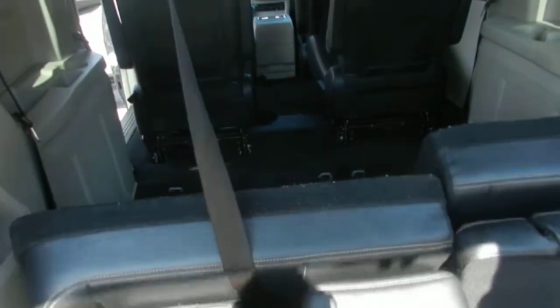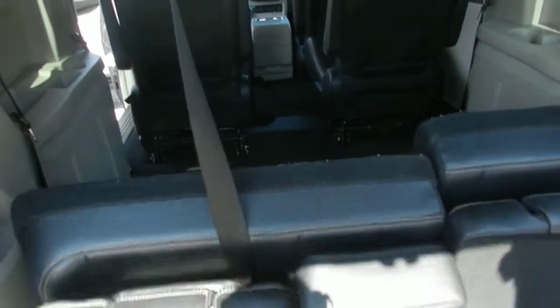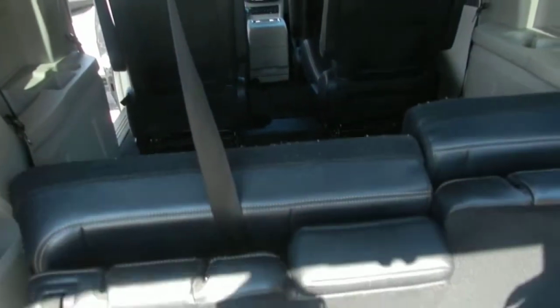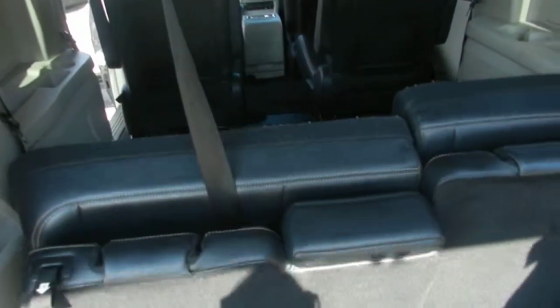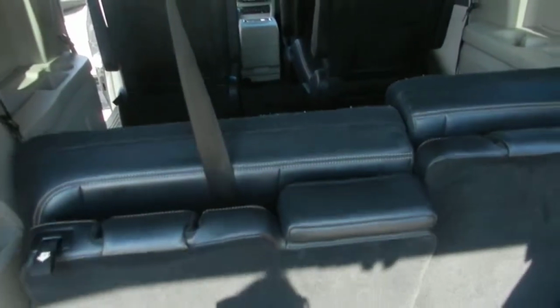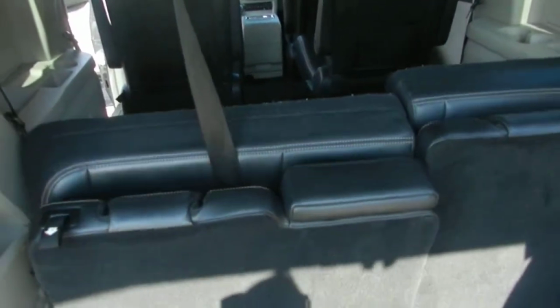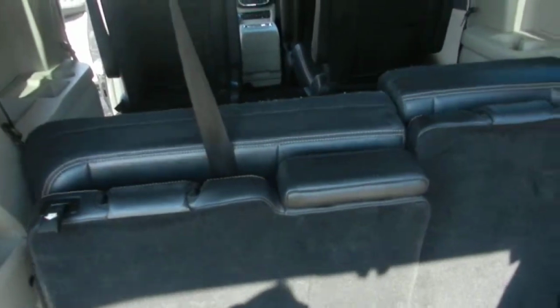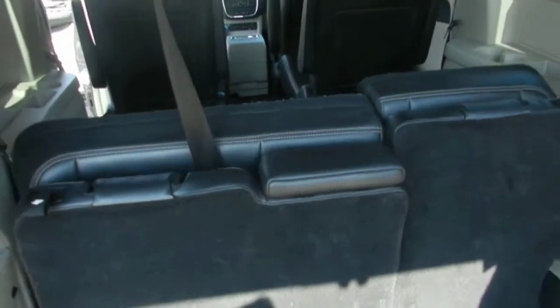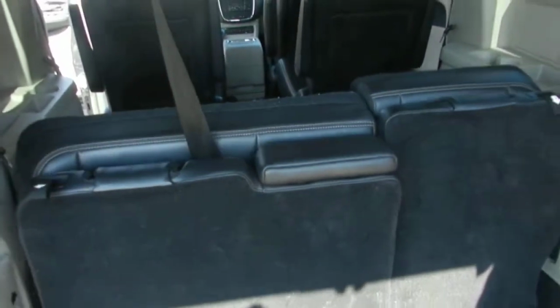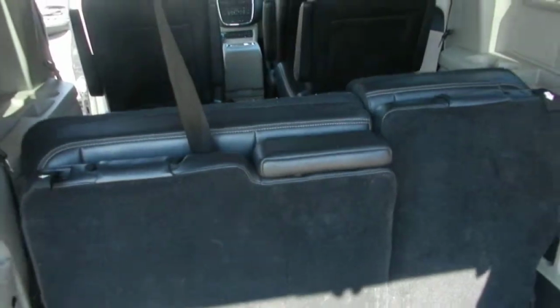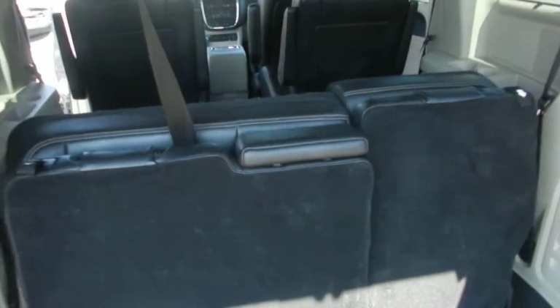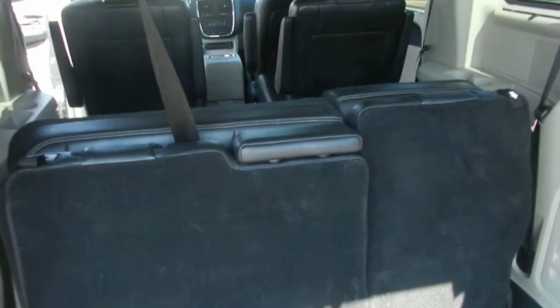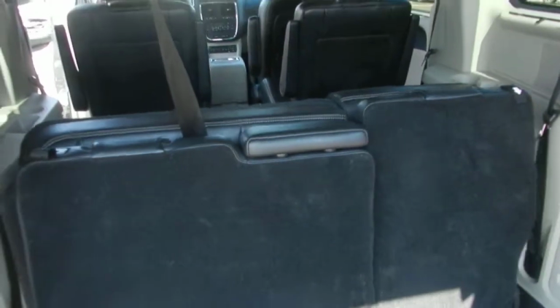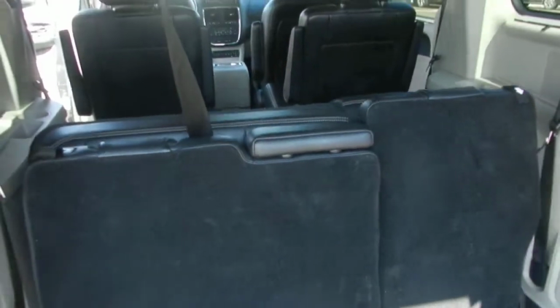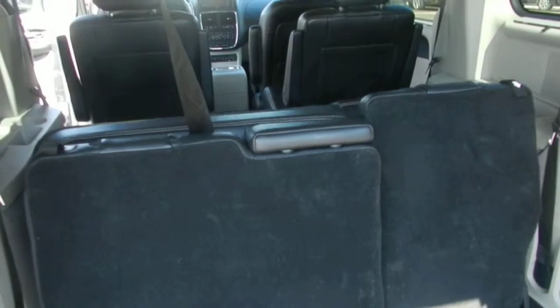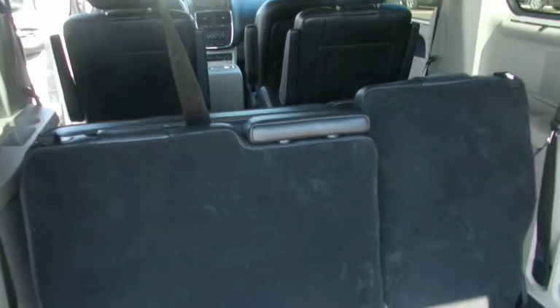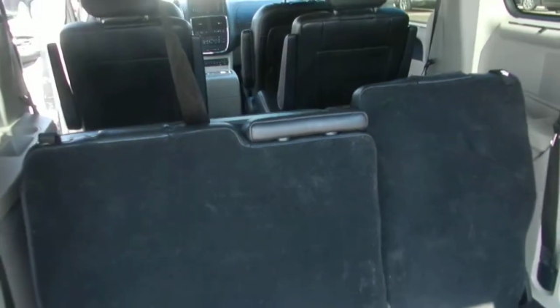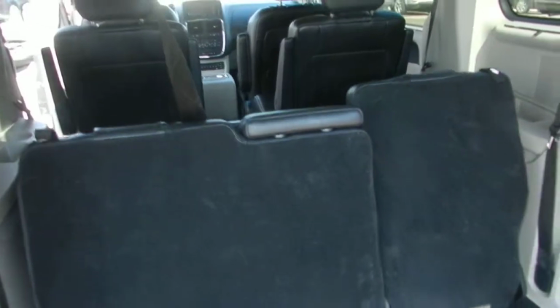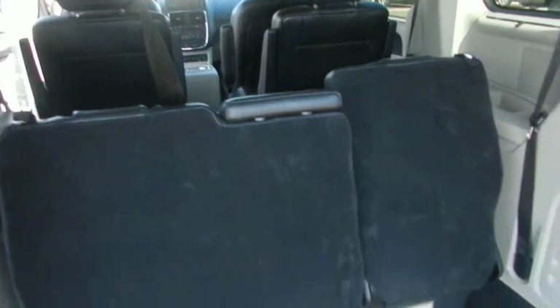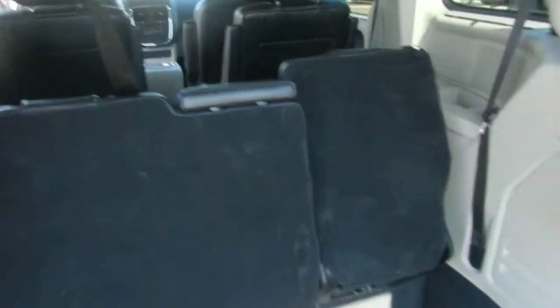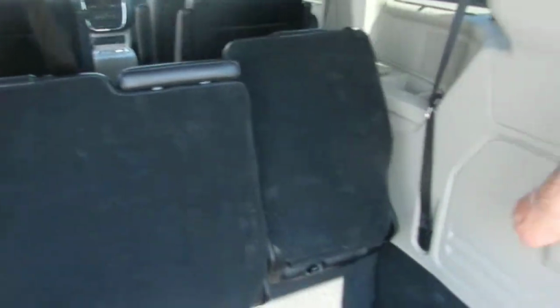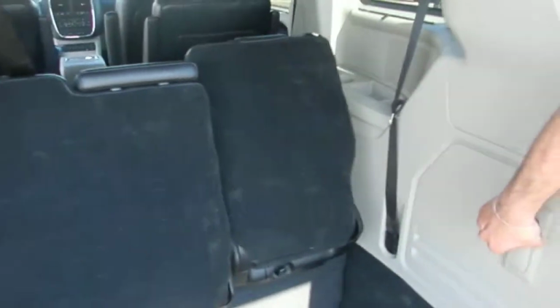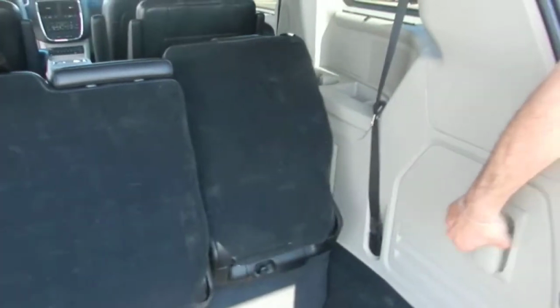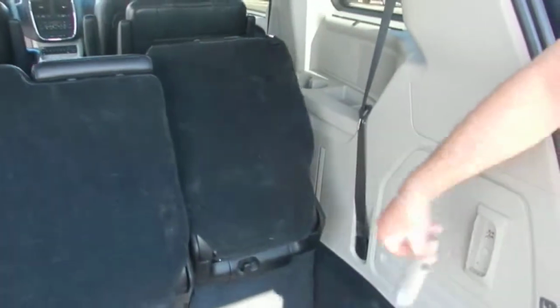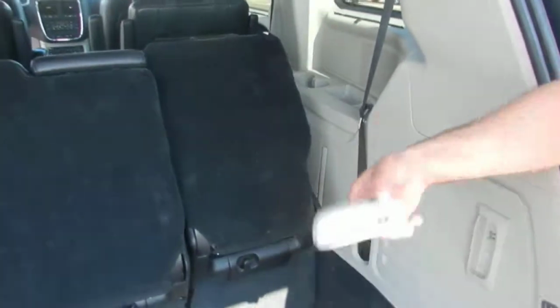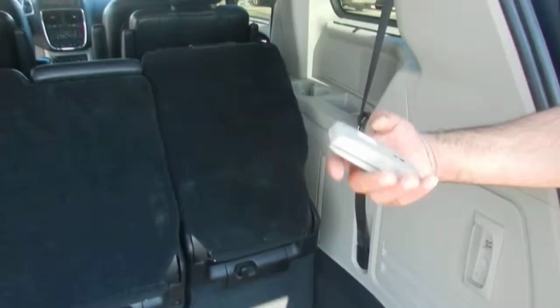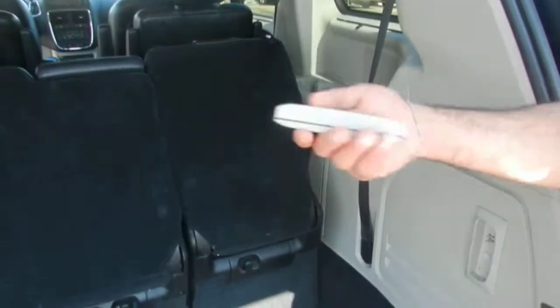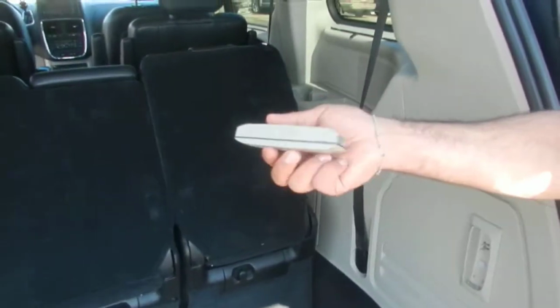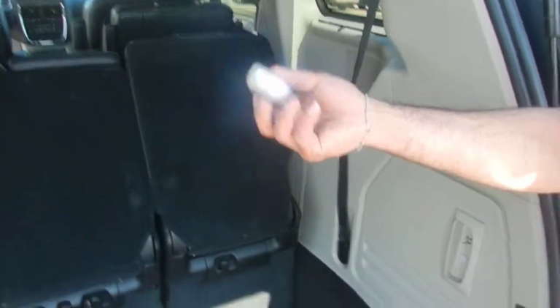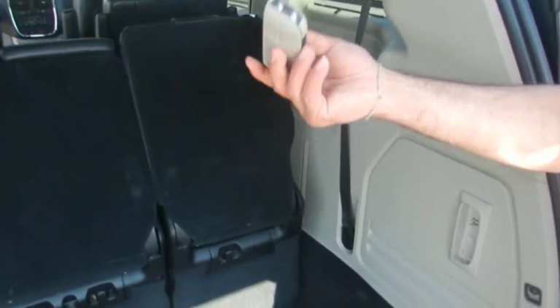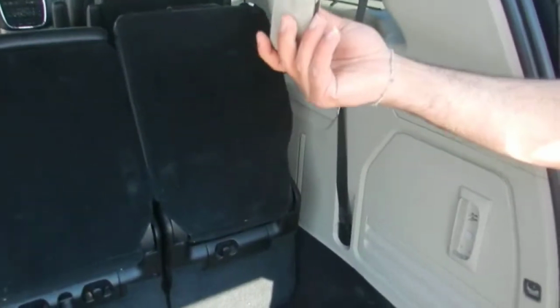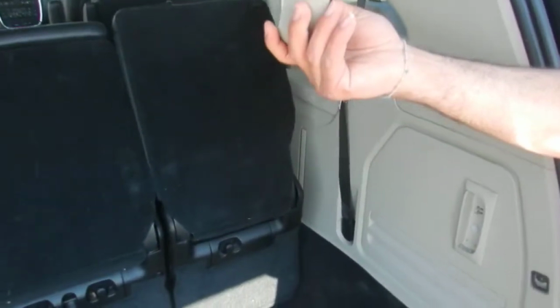Just in case you lost something and you want an easy push, you've got yourself a built-in flashlight.